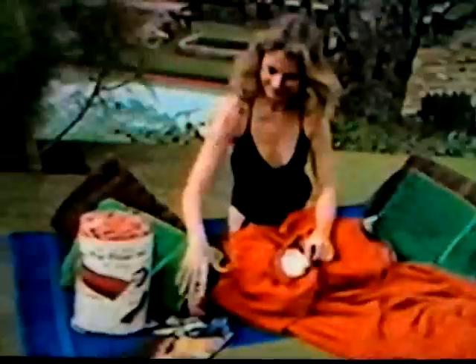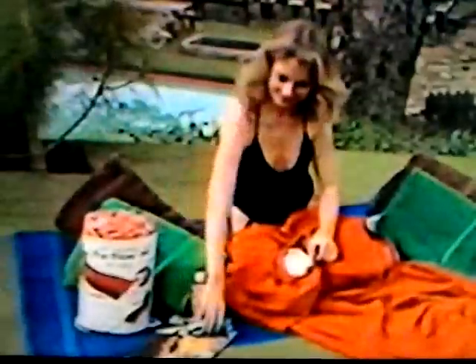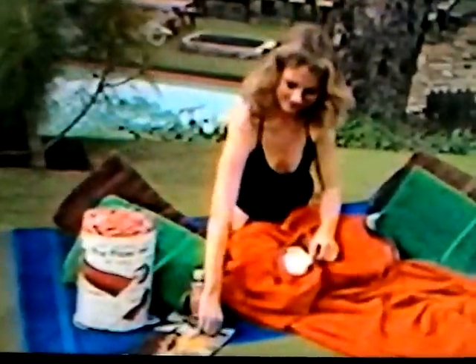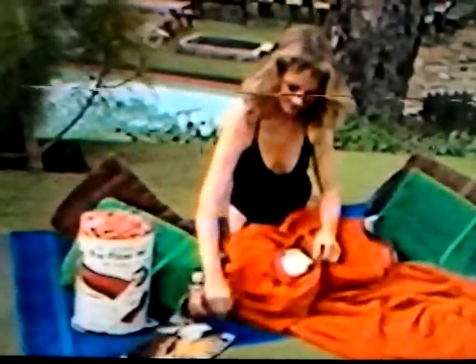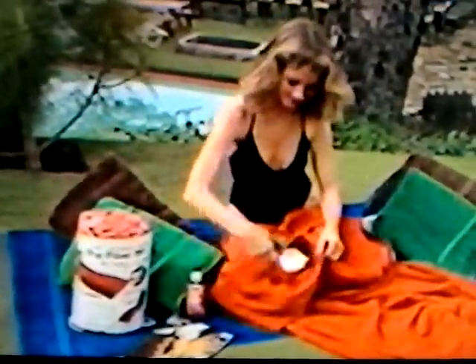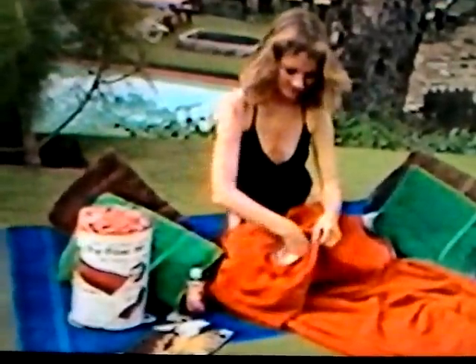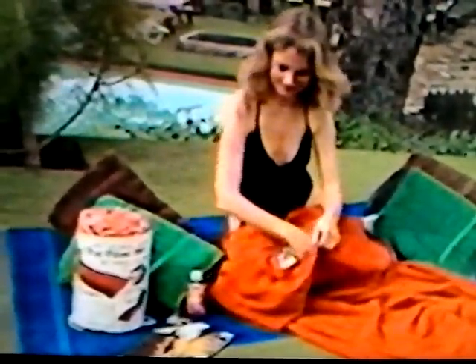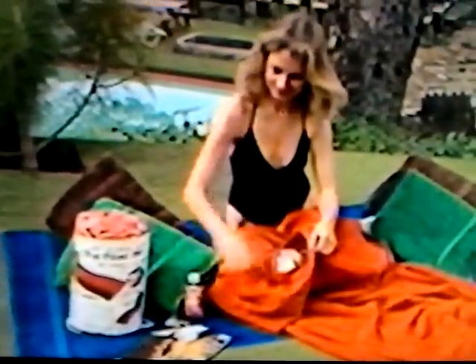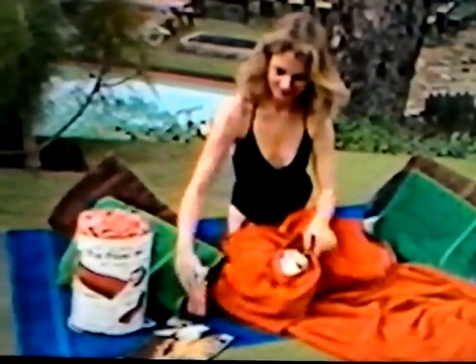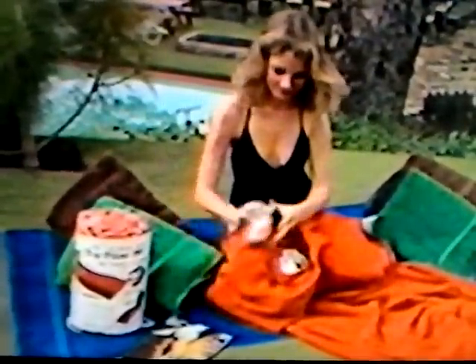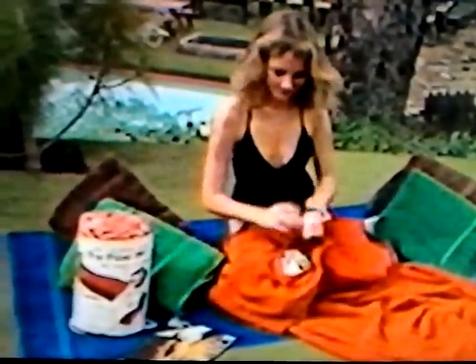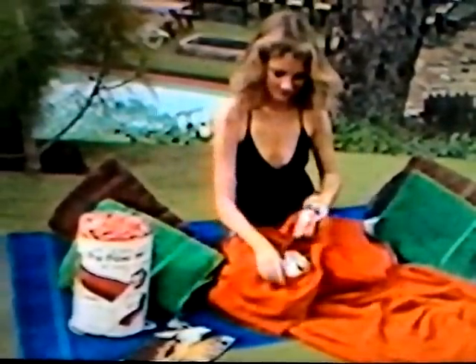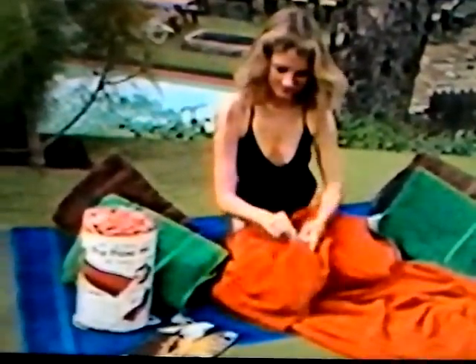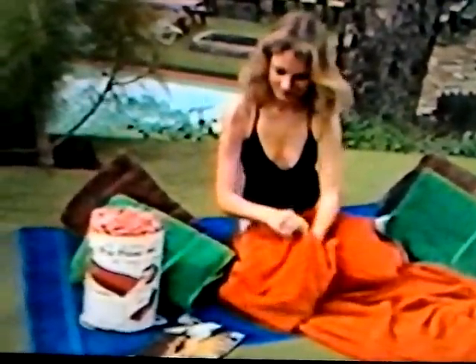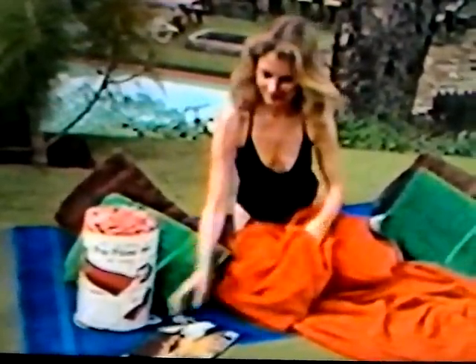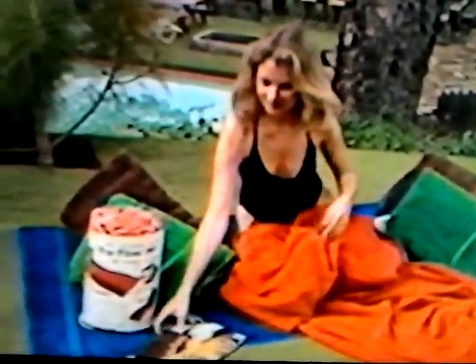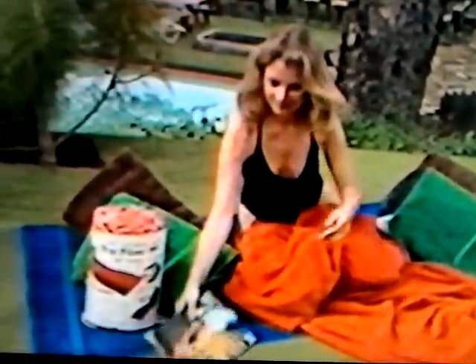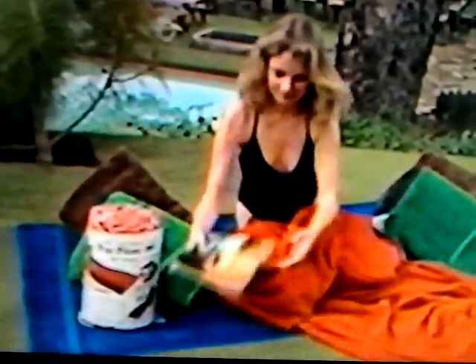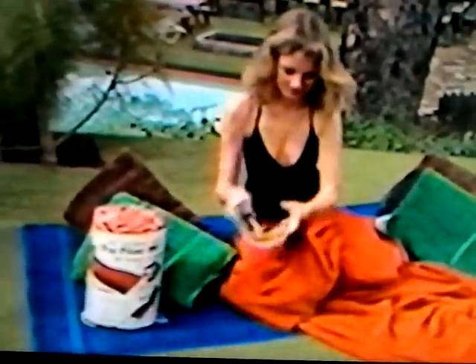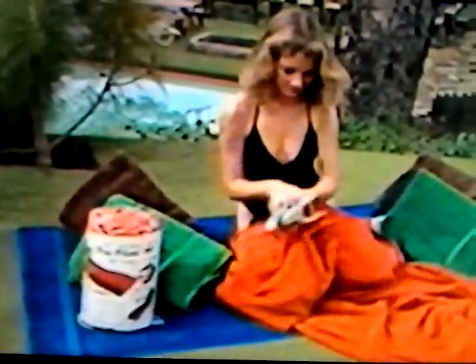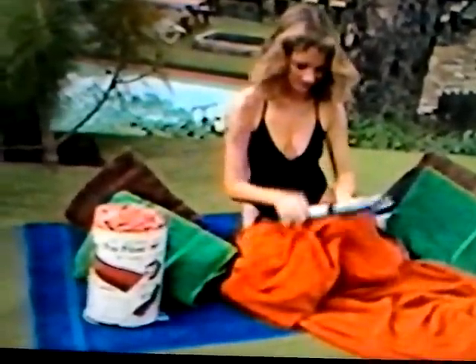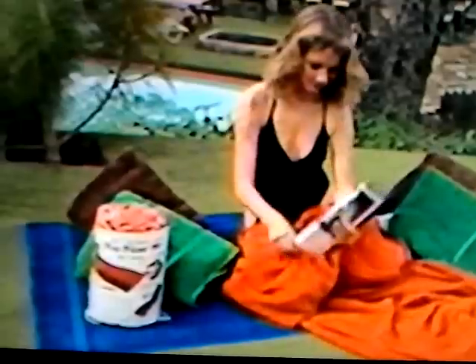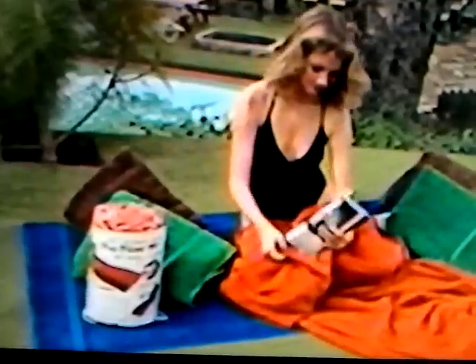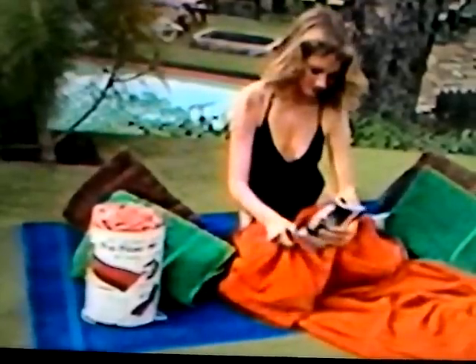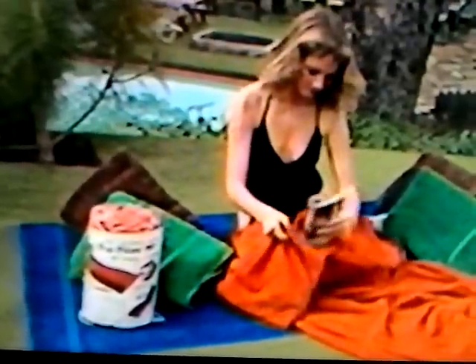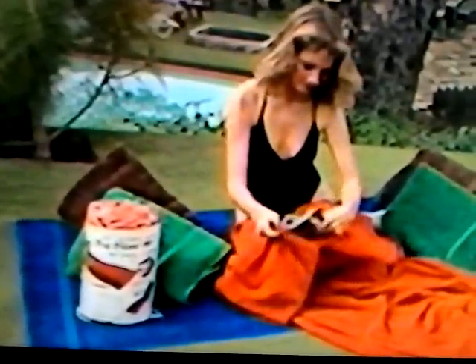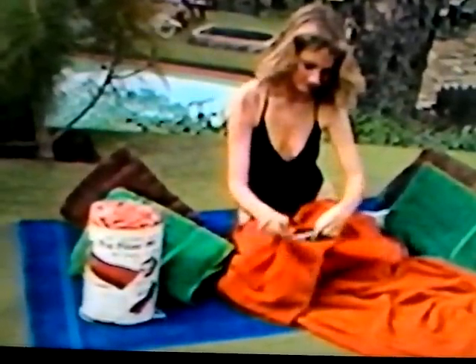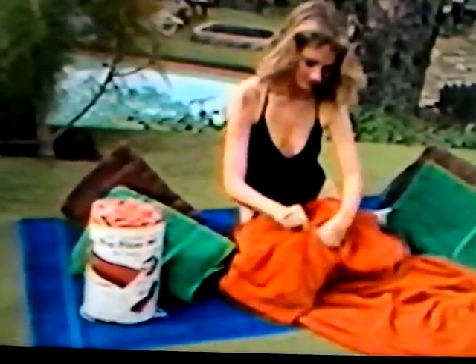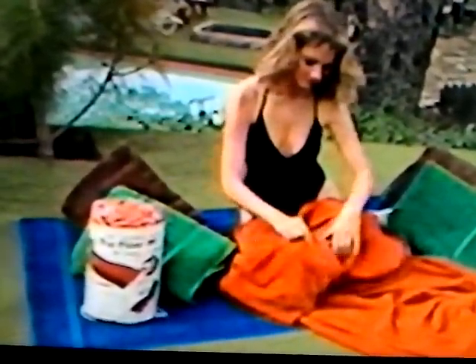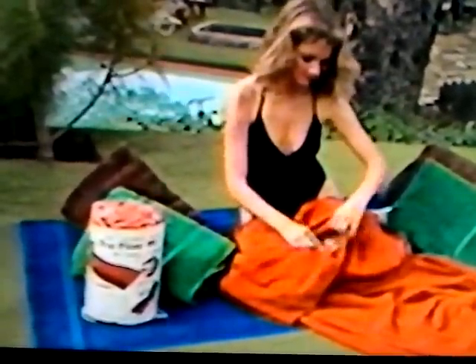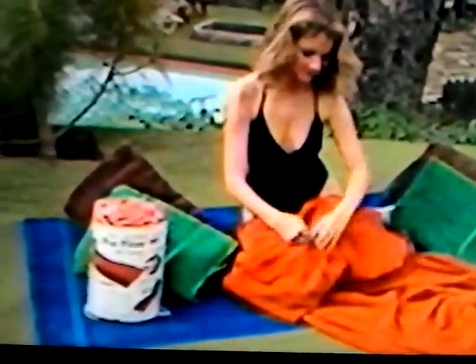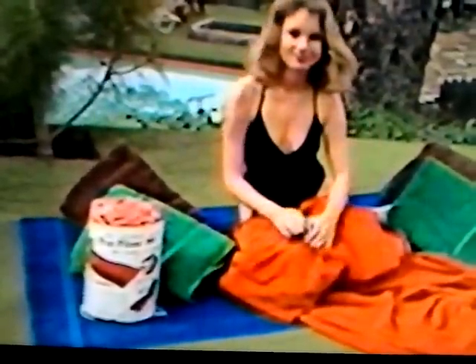The patented SunPal has a handy storage pouch for storing your suntan oil, keys, wallet, reading material, and other essentials.